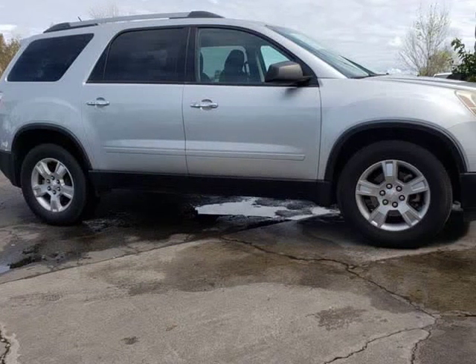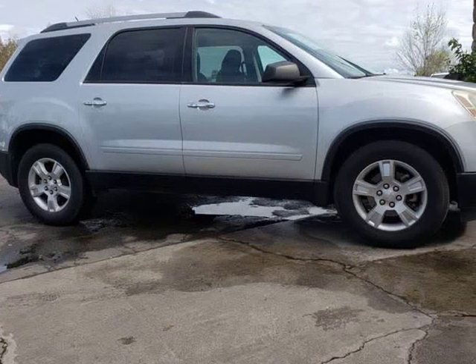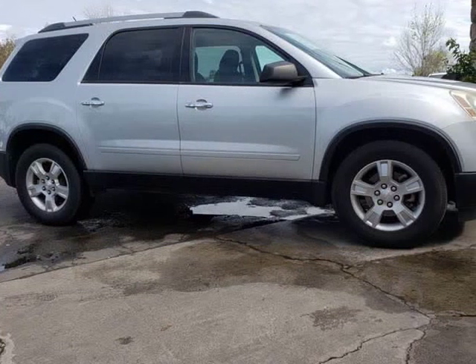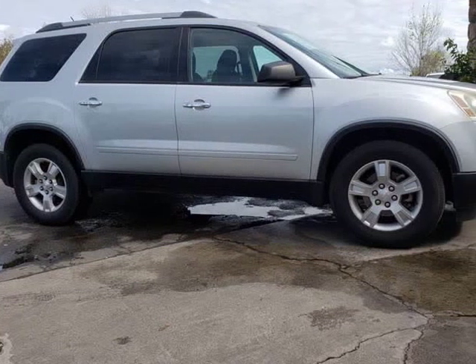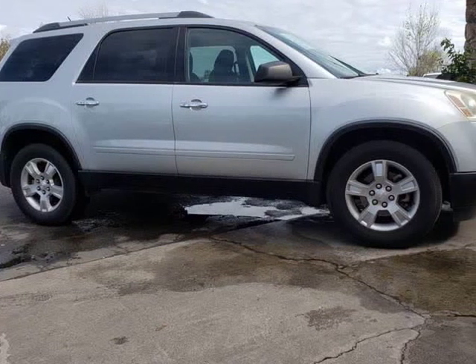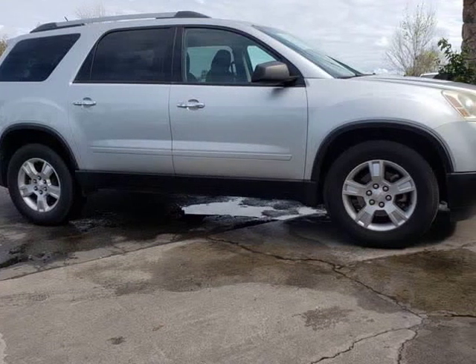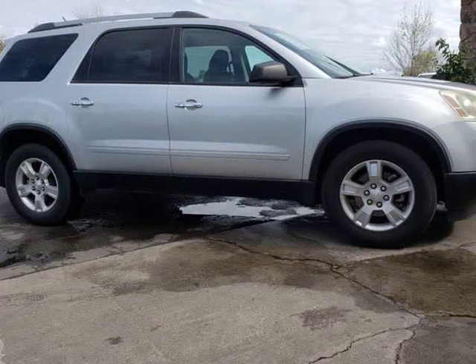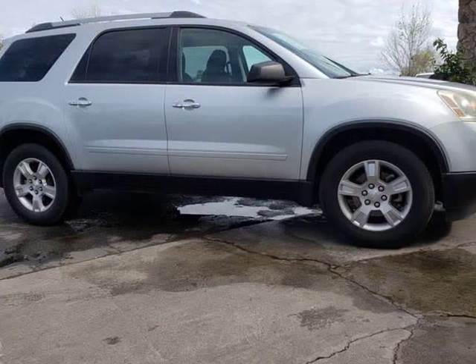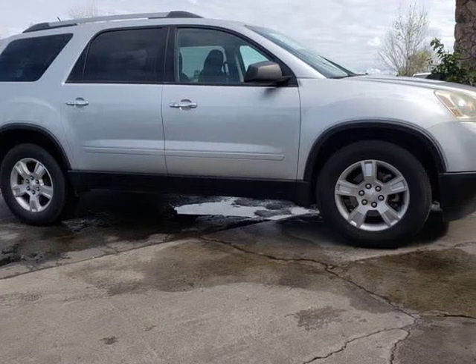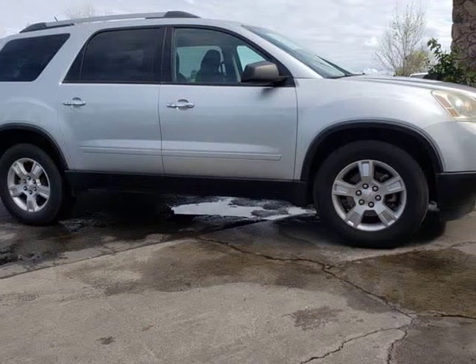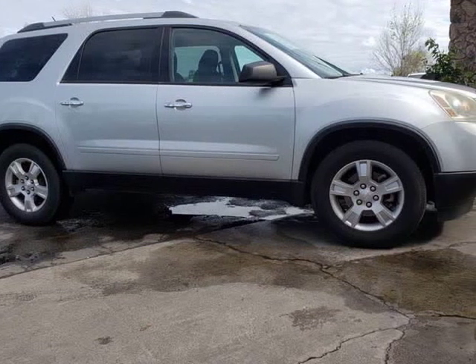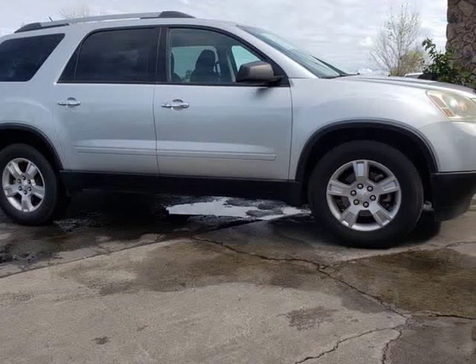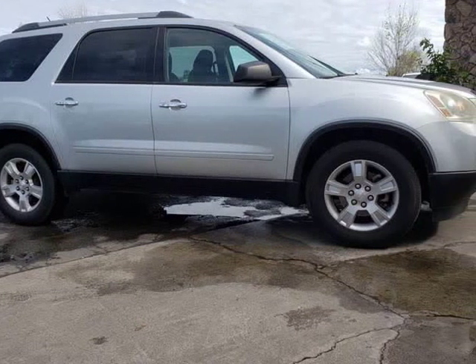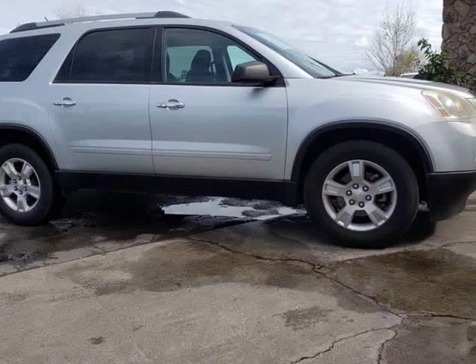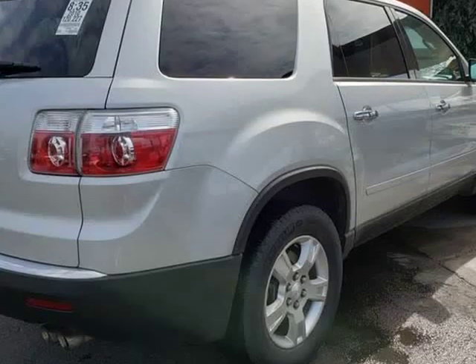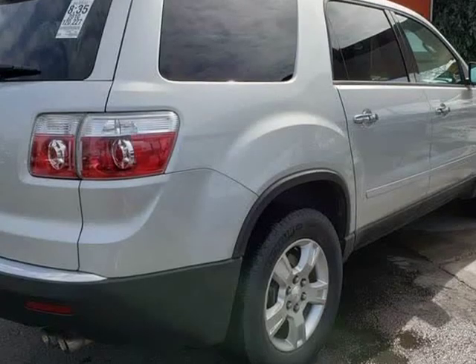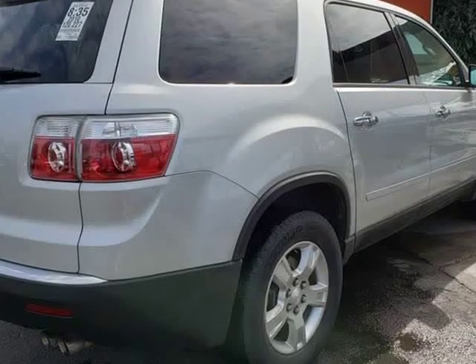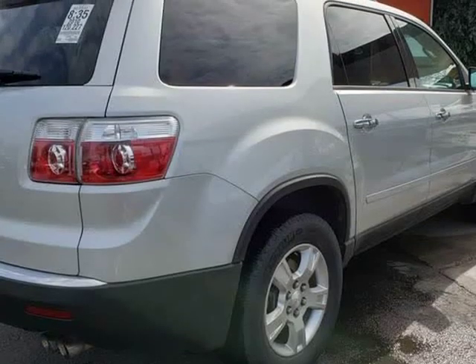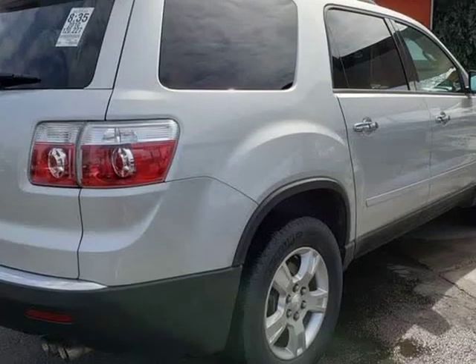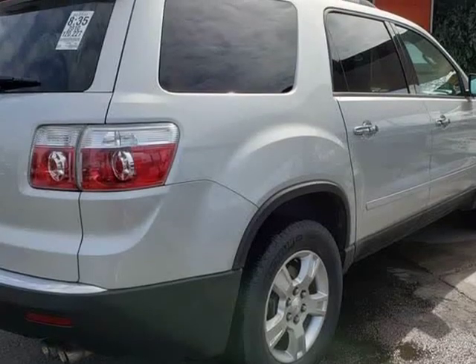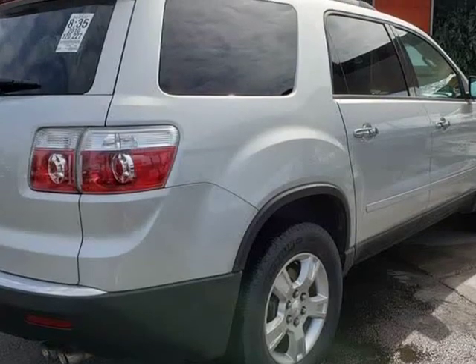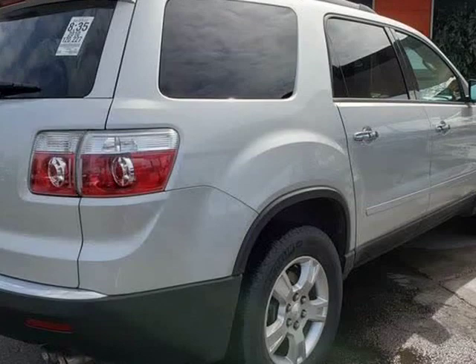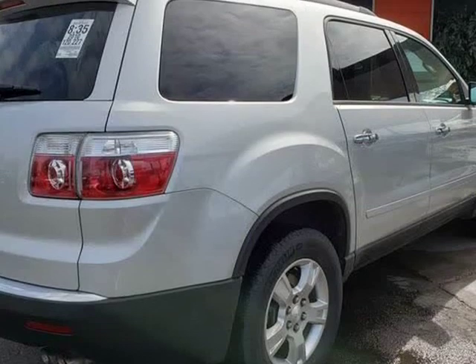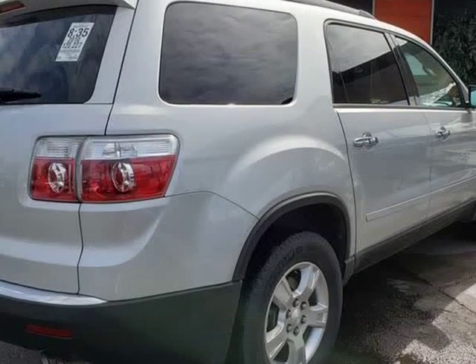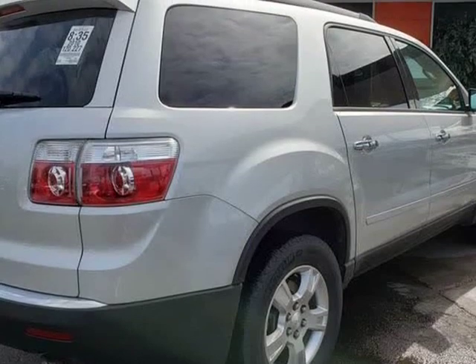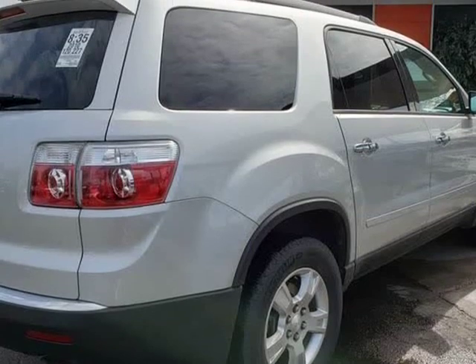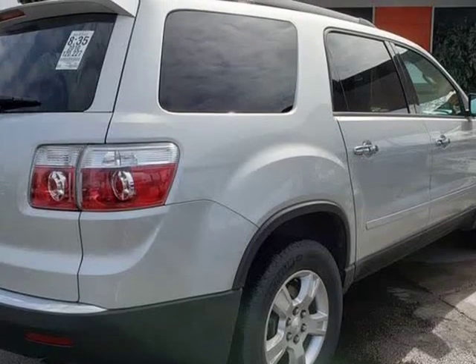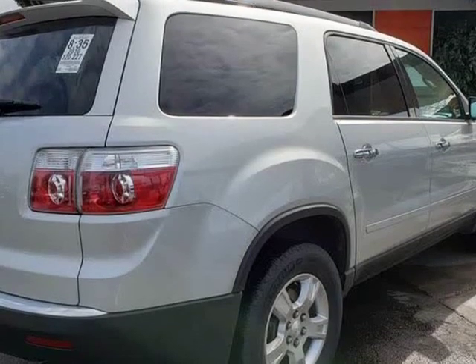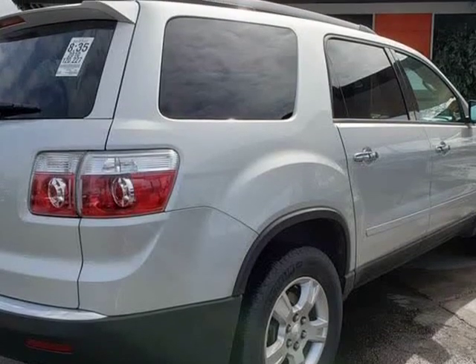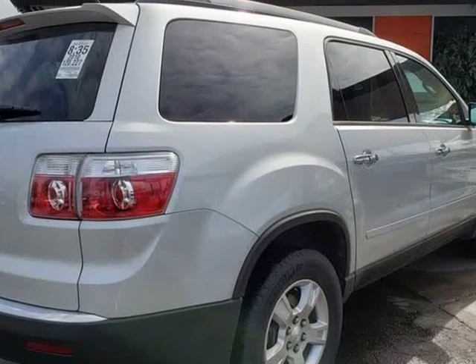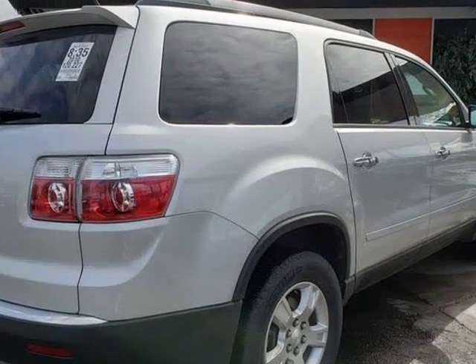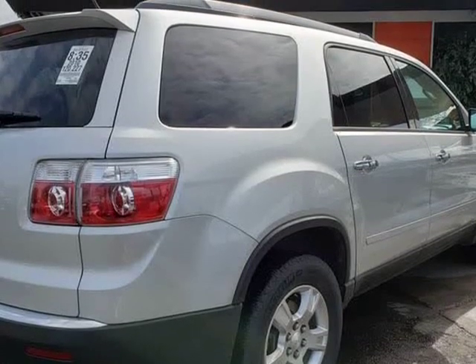We can finance anyone — no credit, bad credit, no driver's license, no worries. We can make it happen.